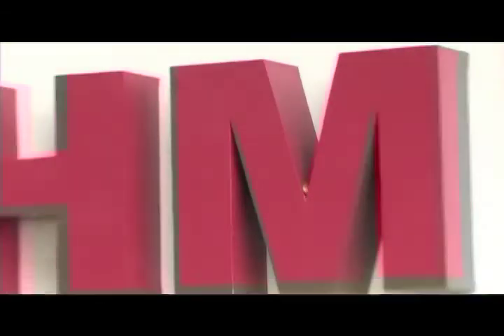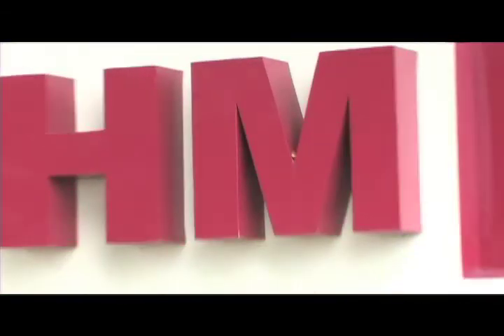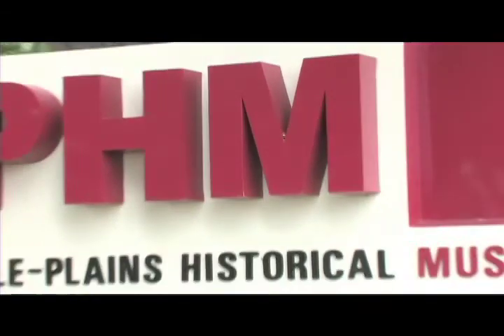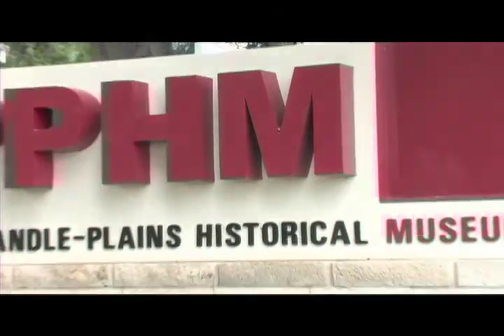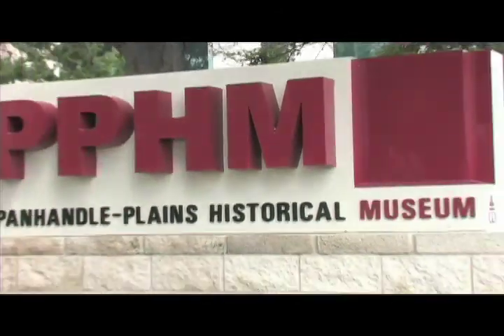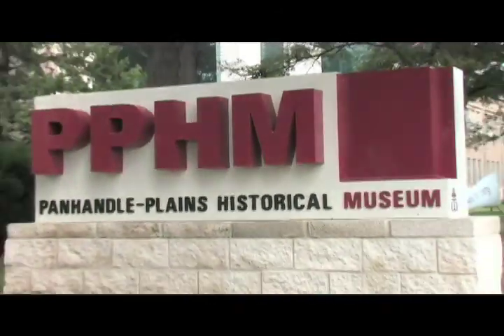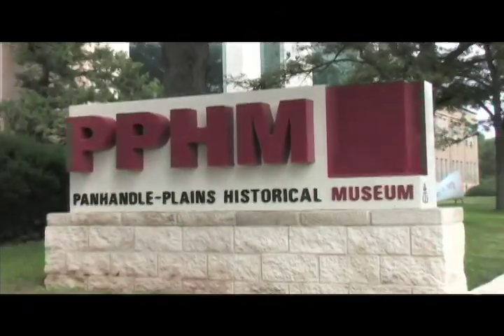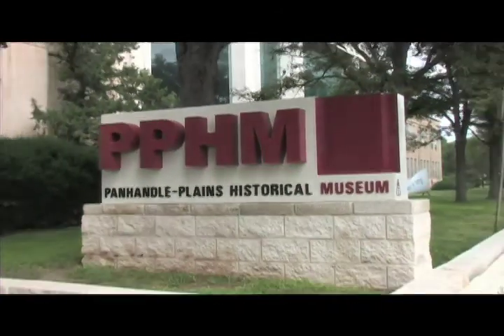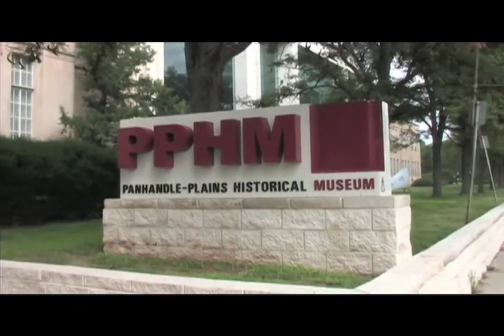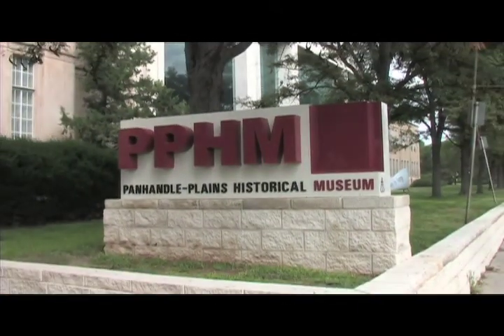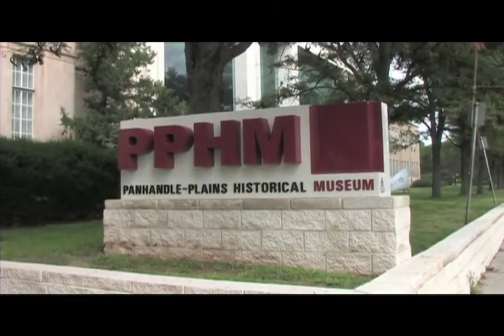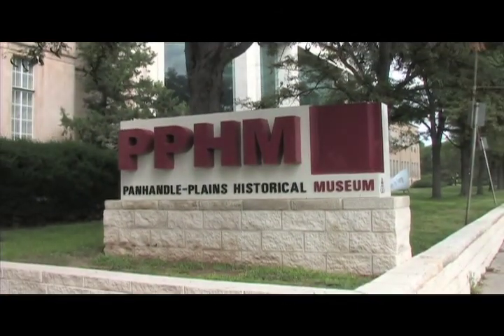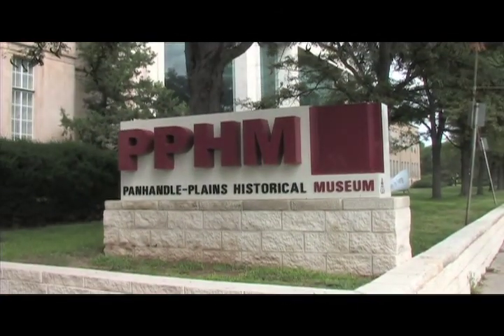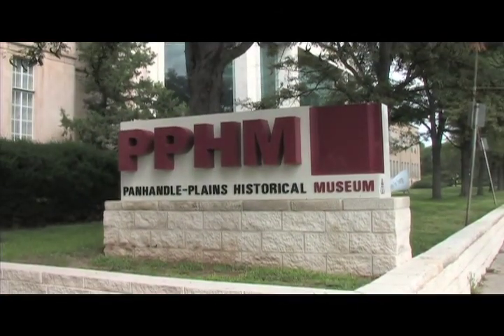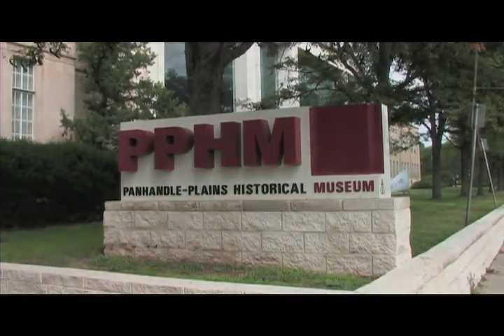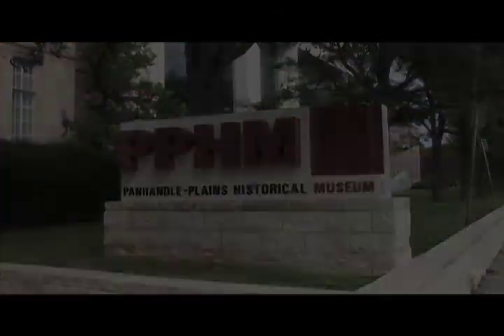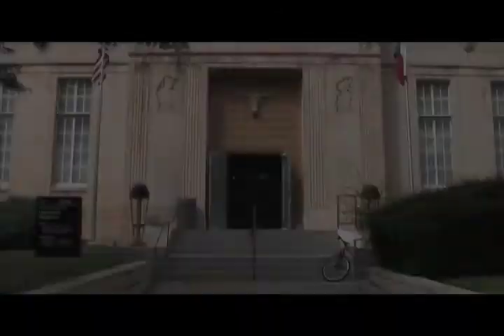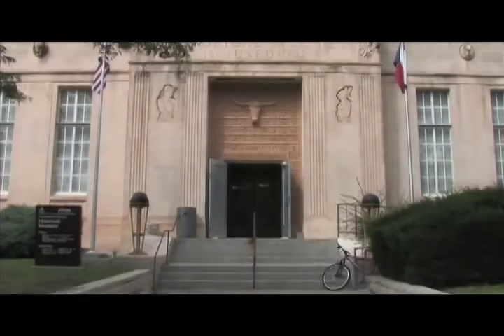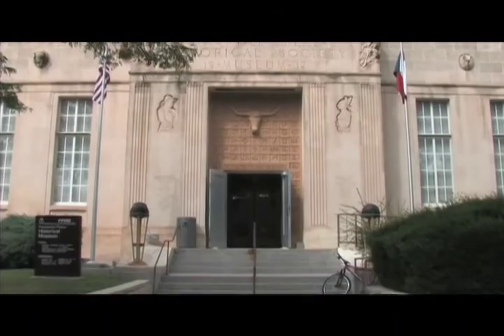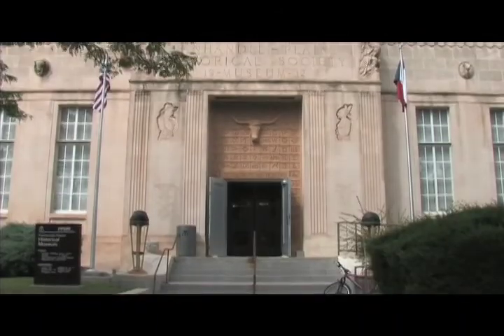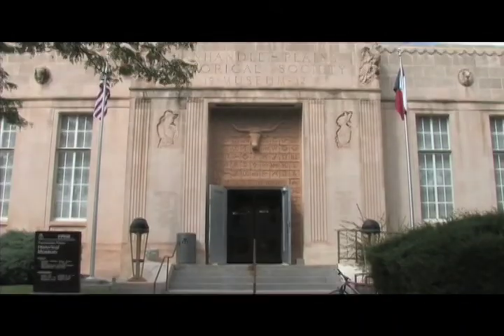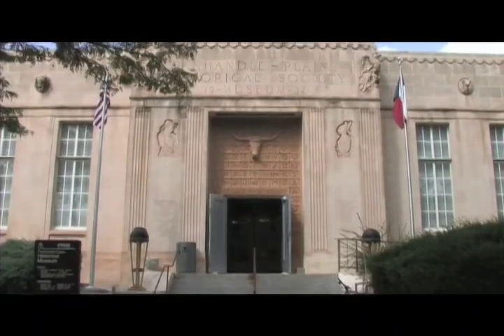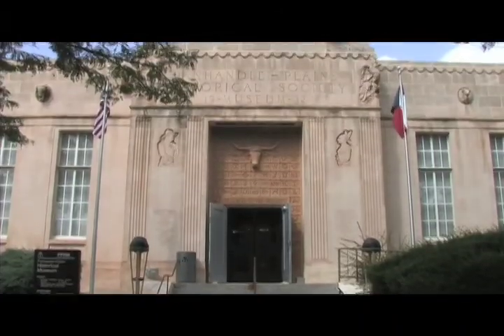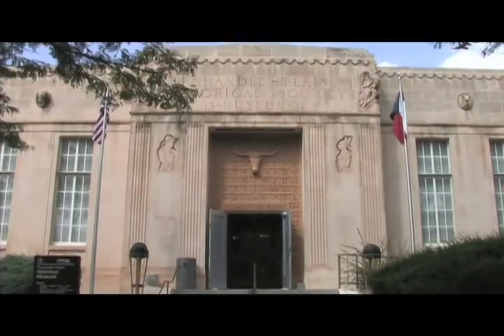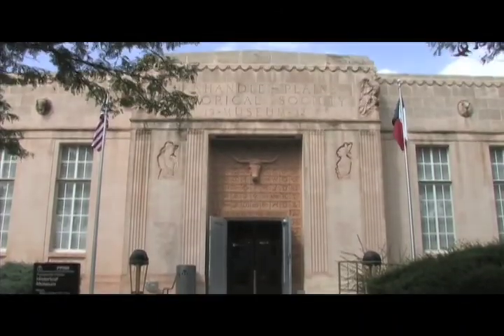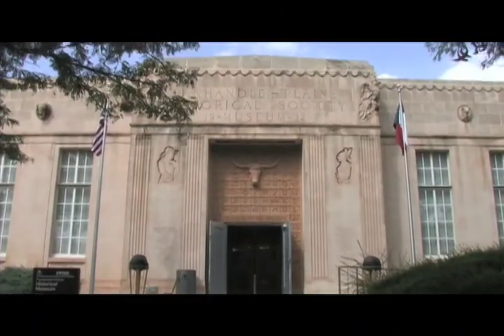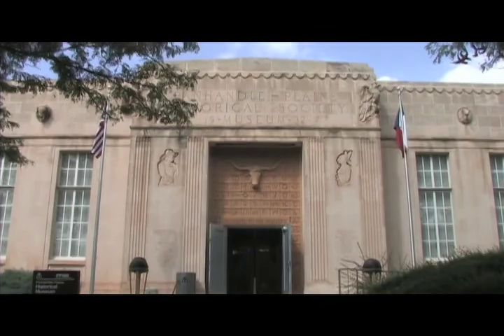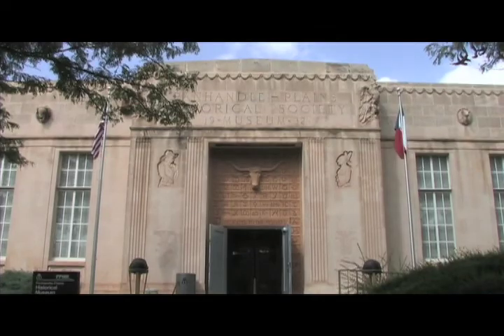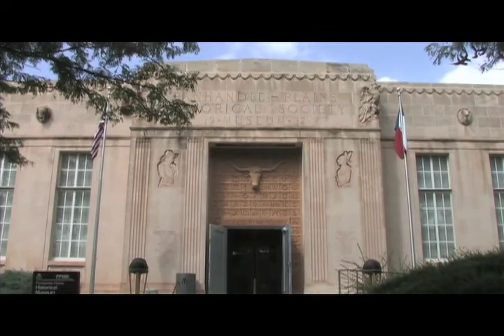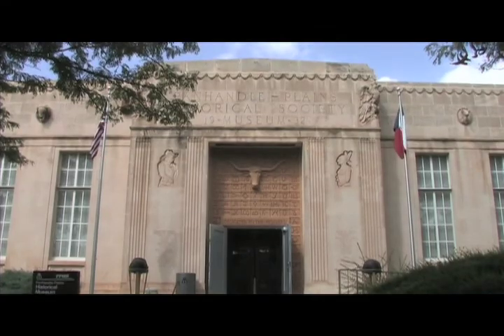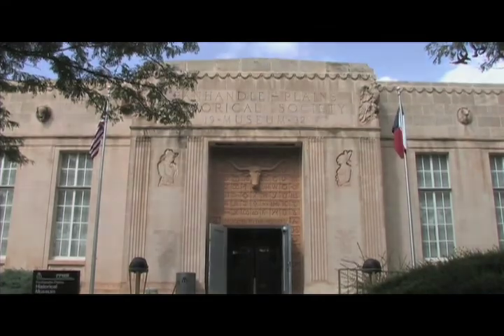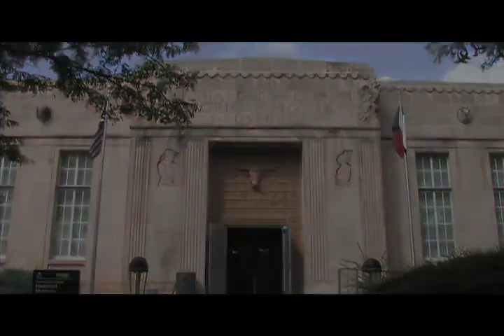Located in Canyon, Texas, just 15 minutes south of Amarillo and 15 minutes west of the Palo Duro Canyon.